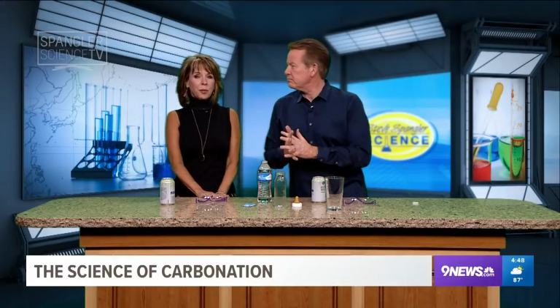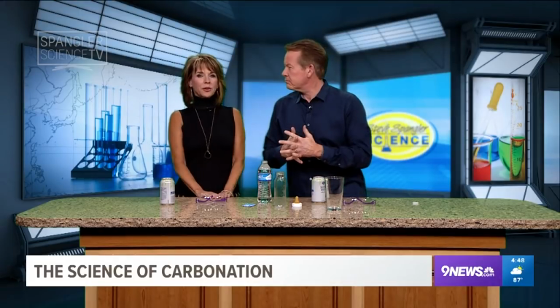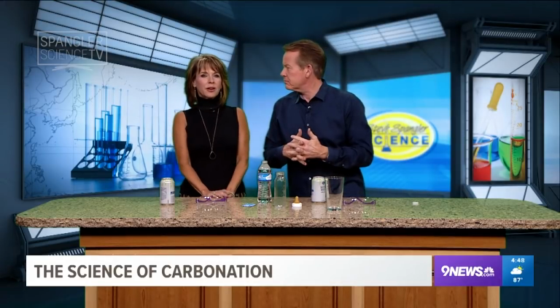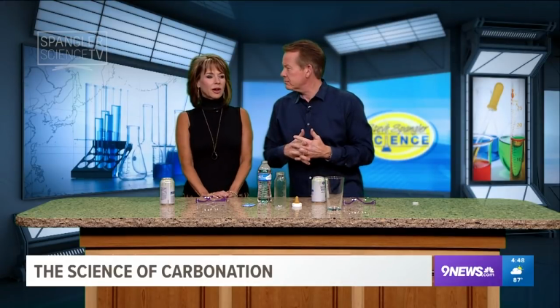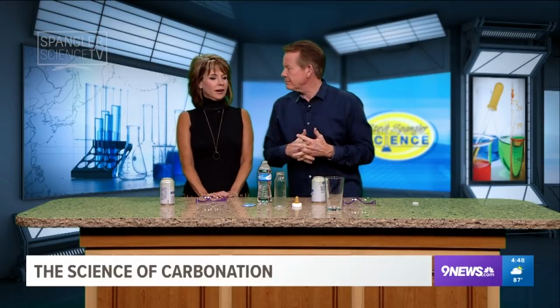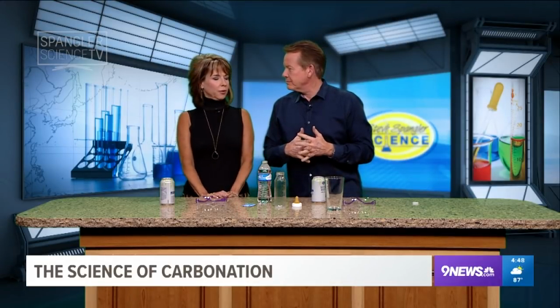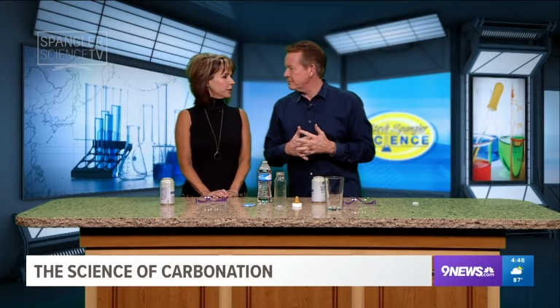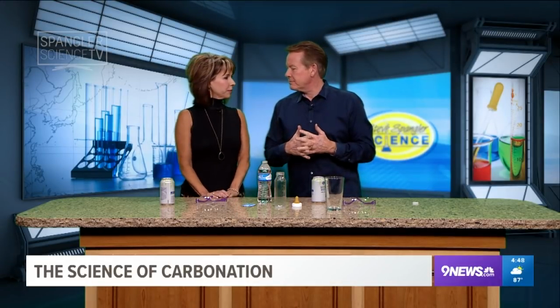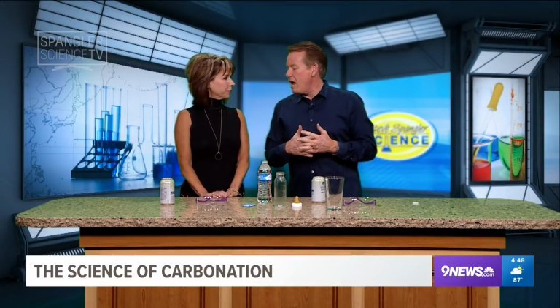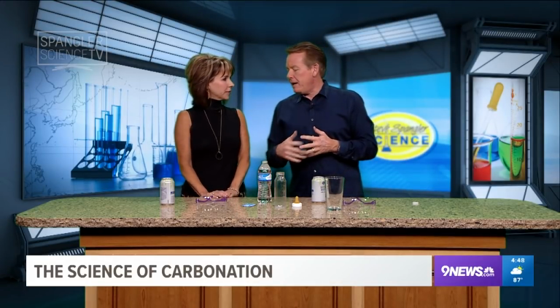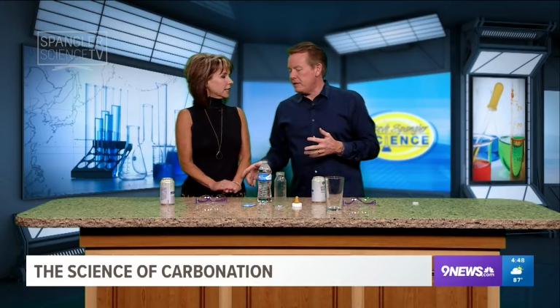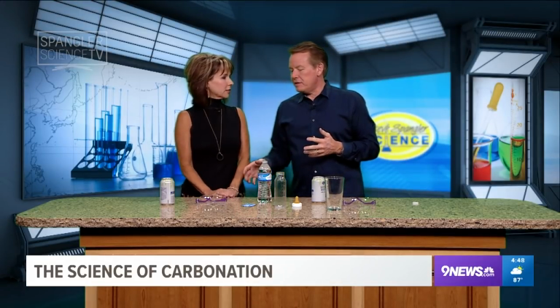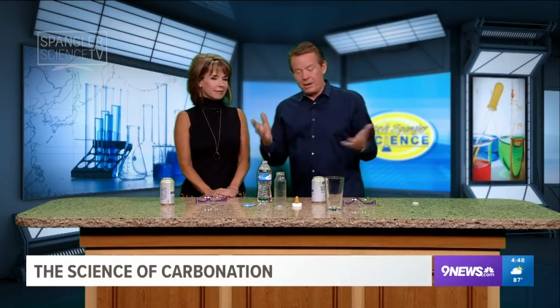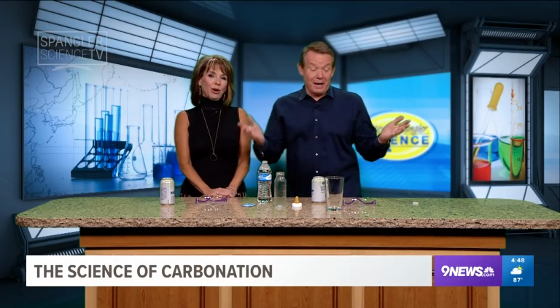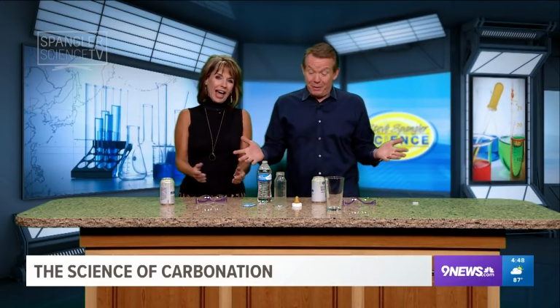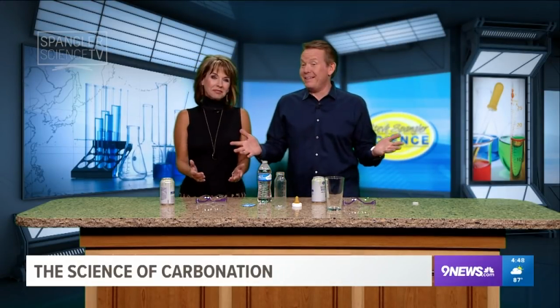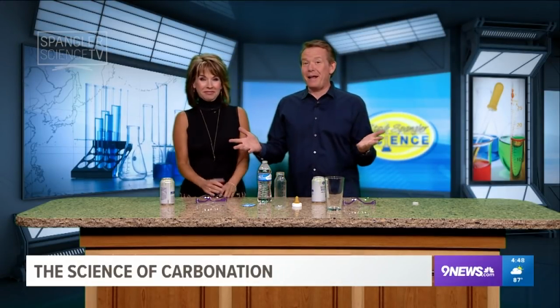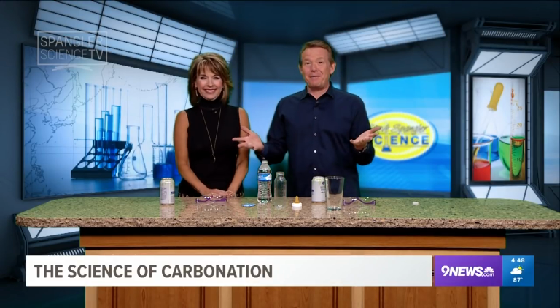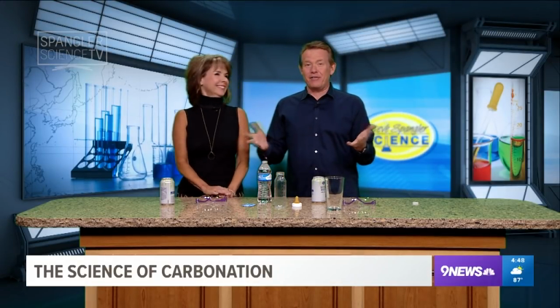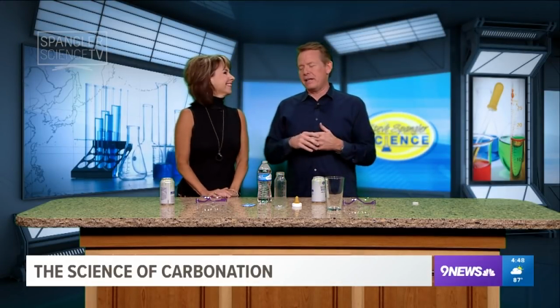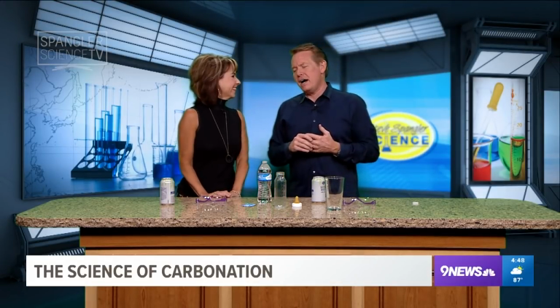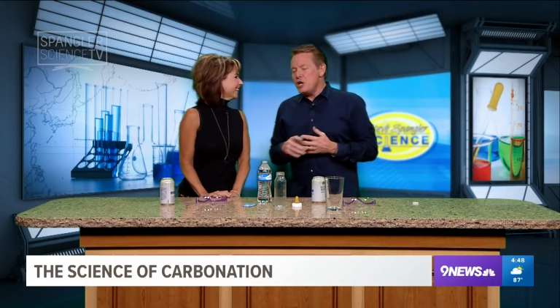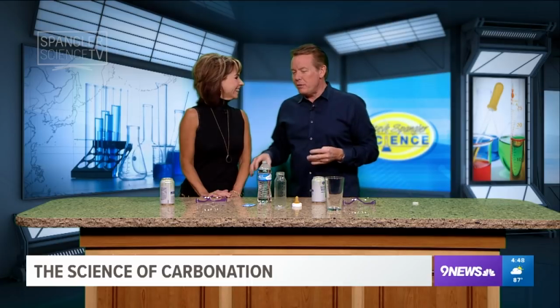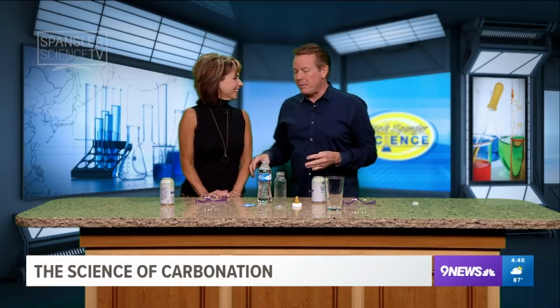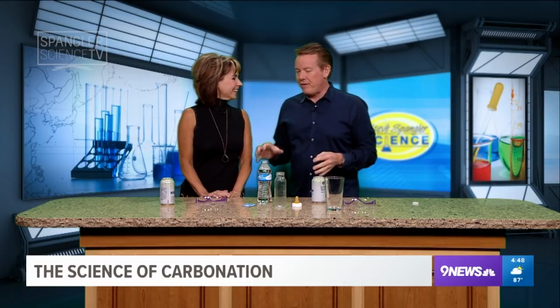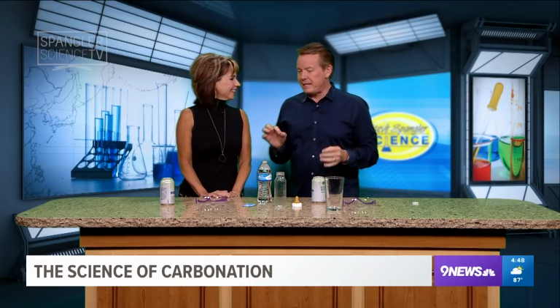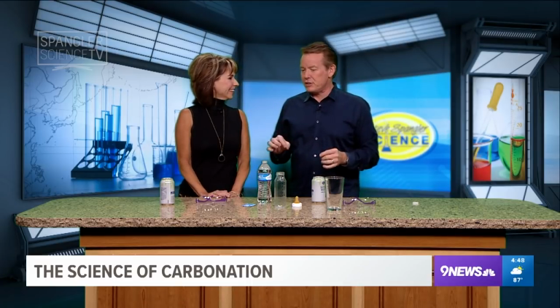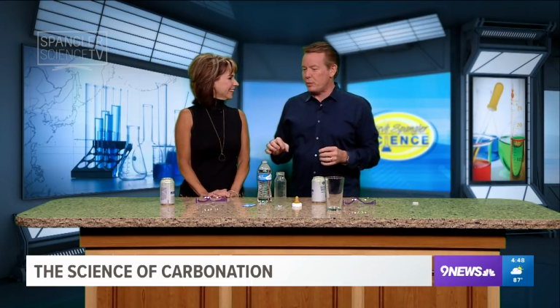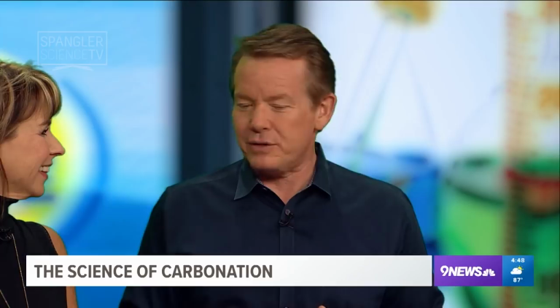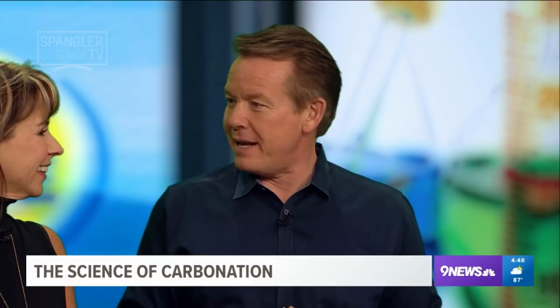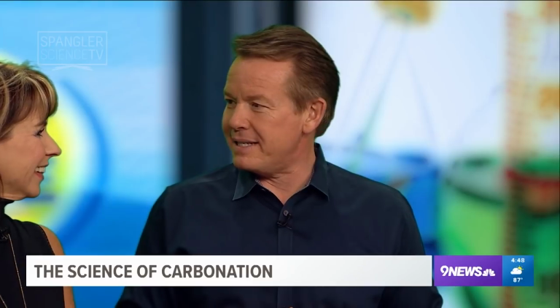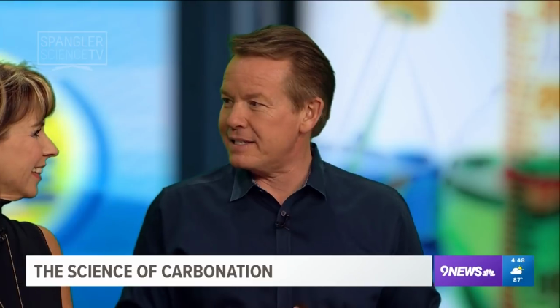Steve Spangler here. What are we doing? Science. Do you remember Mr. Wizard? Does that make sense?